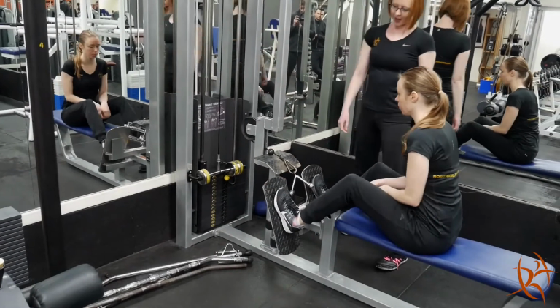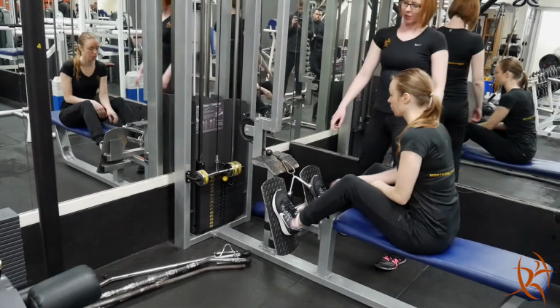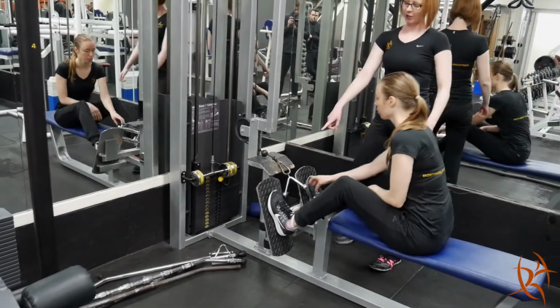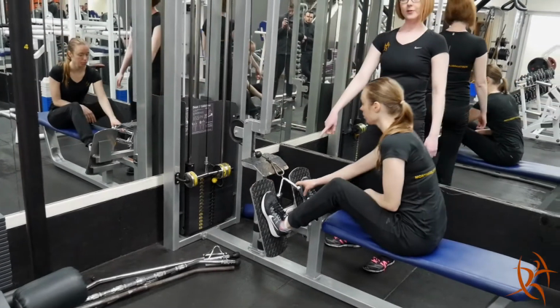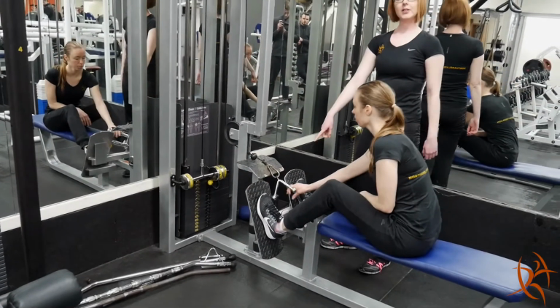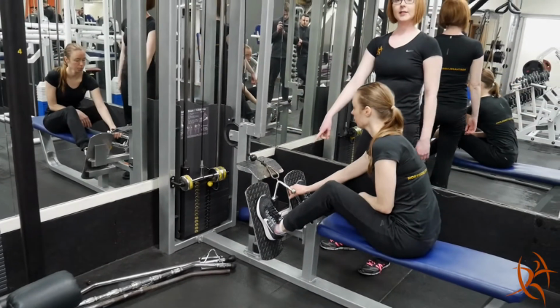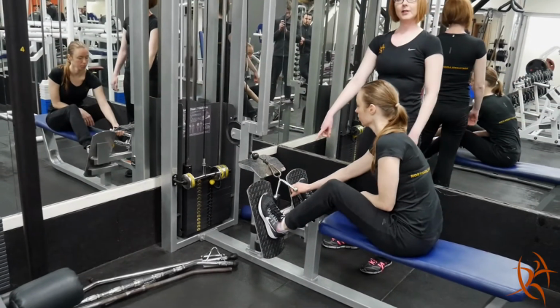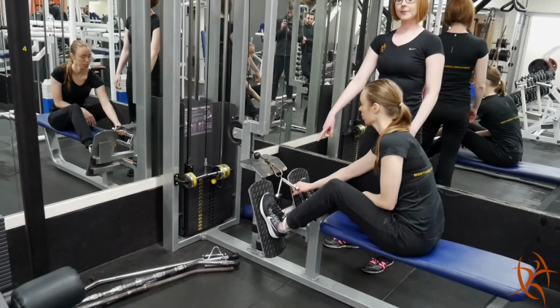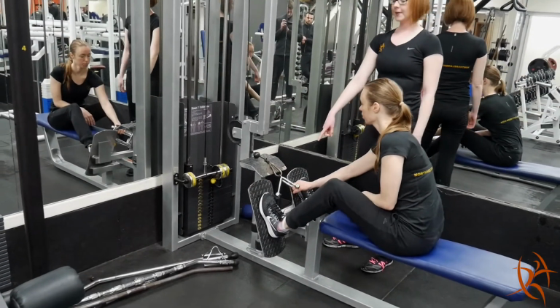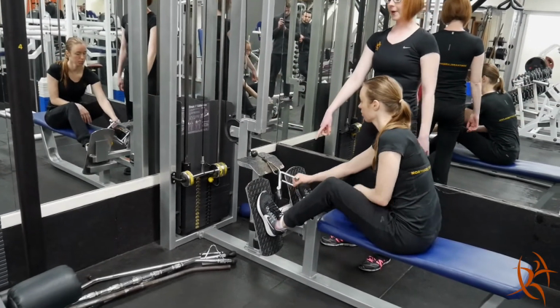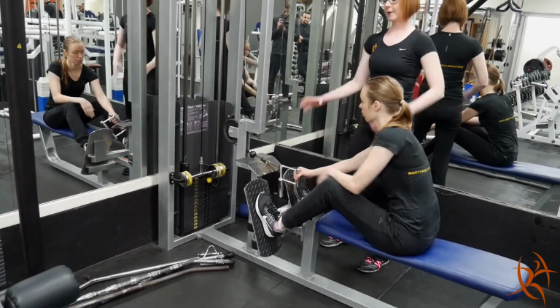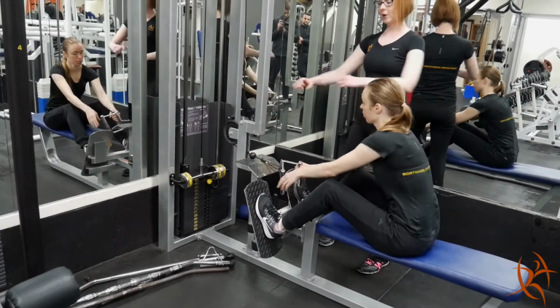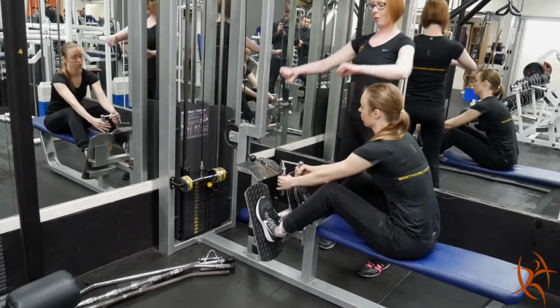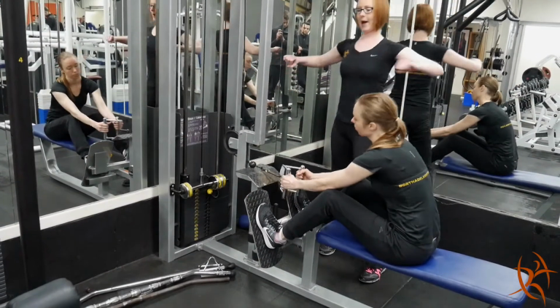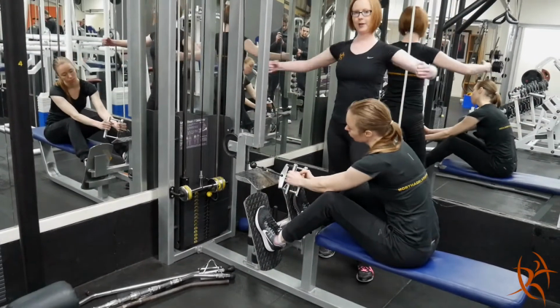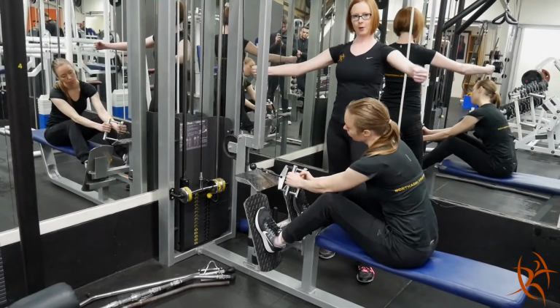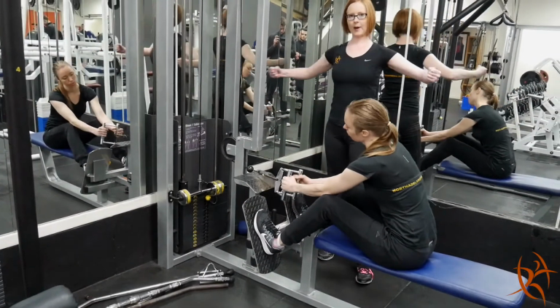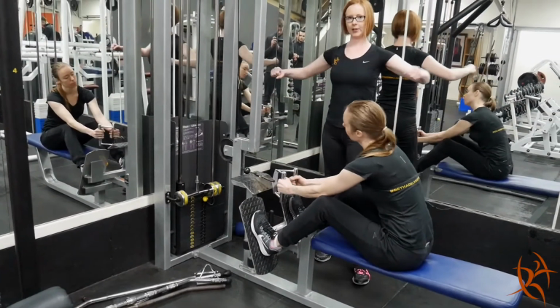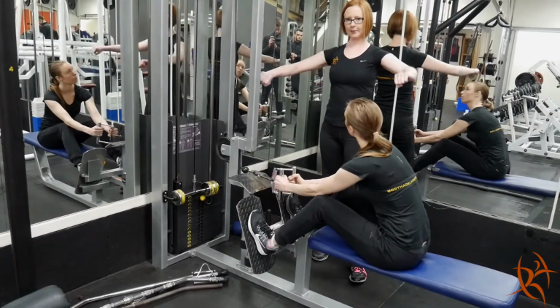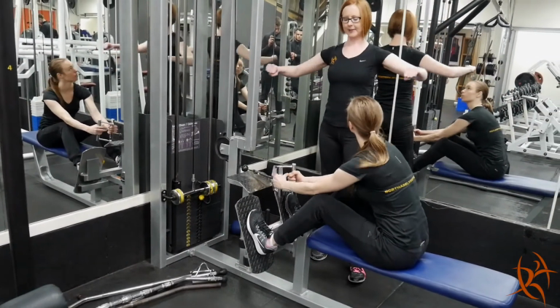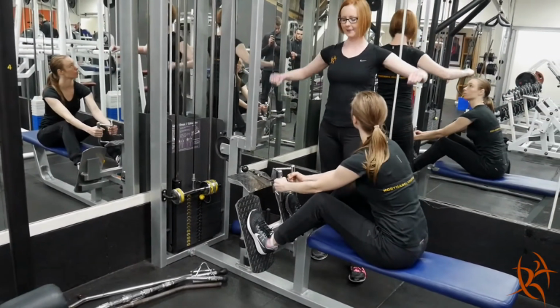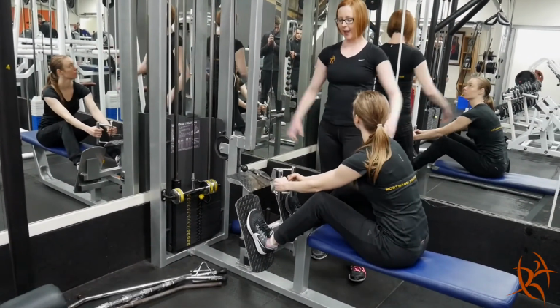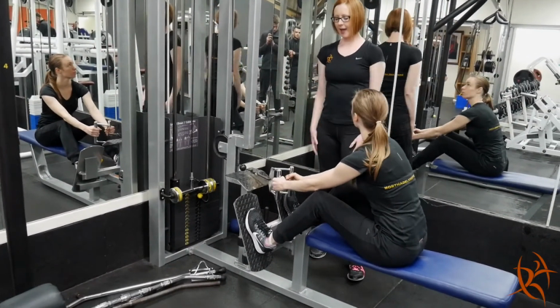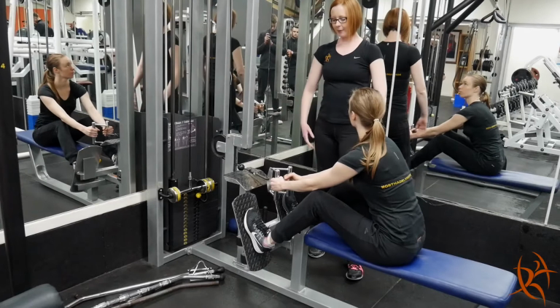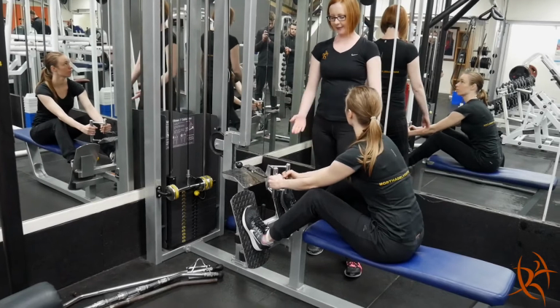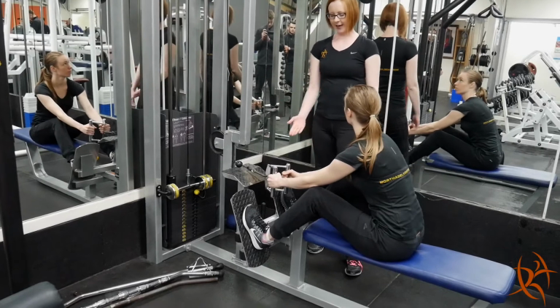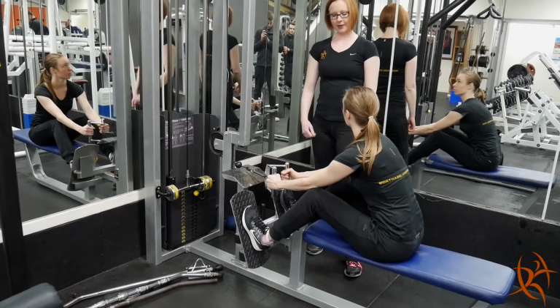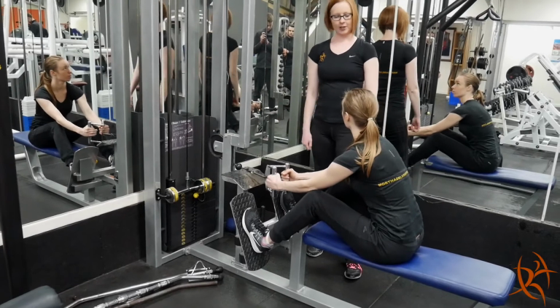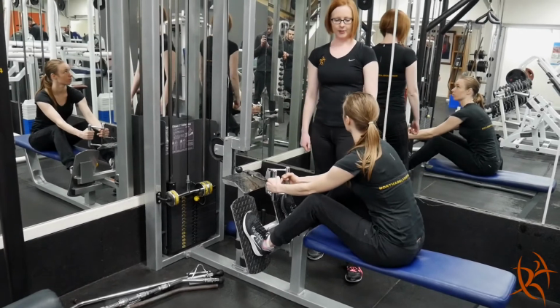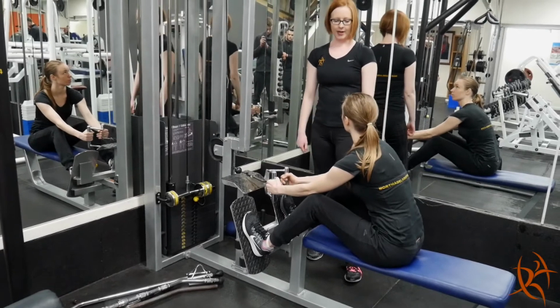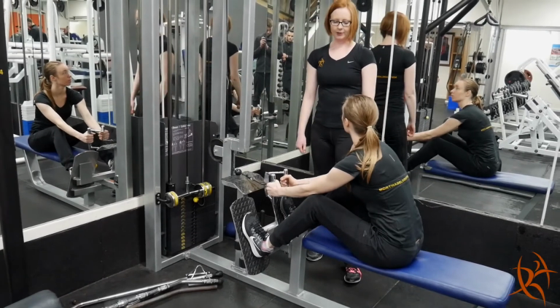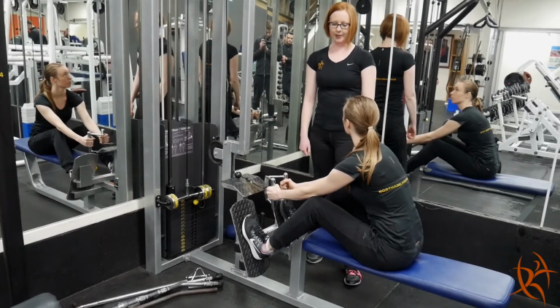You can also adjust the grips as well. We've got wide grips, but today we're going to use the triangle grip.